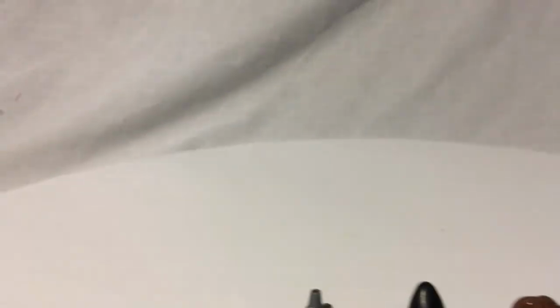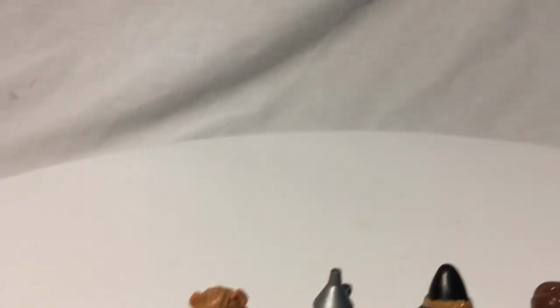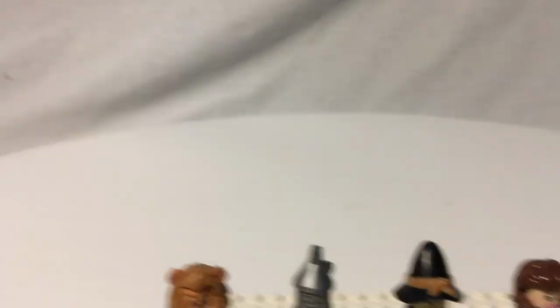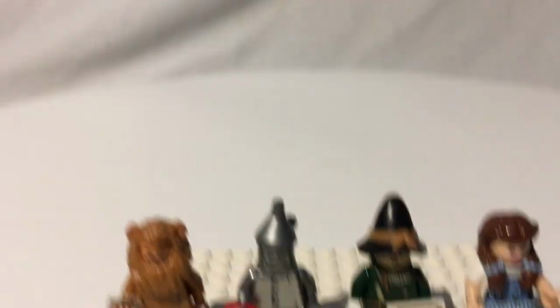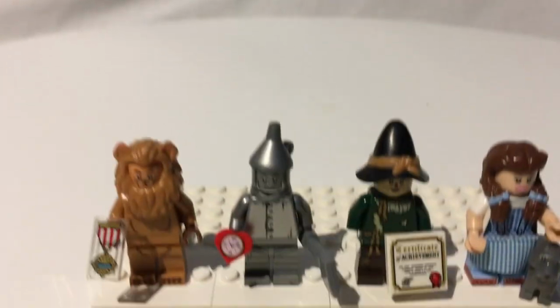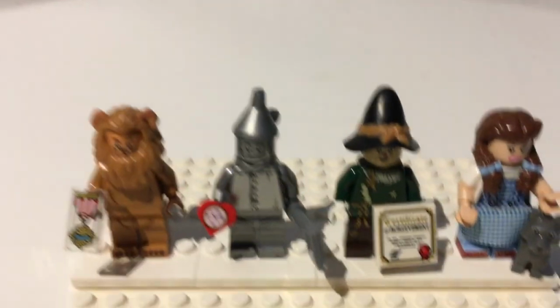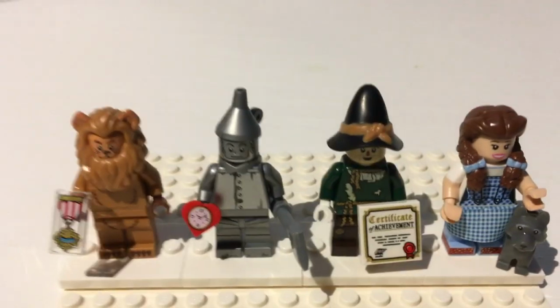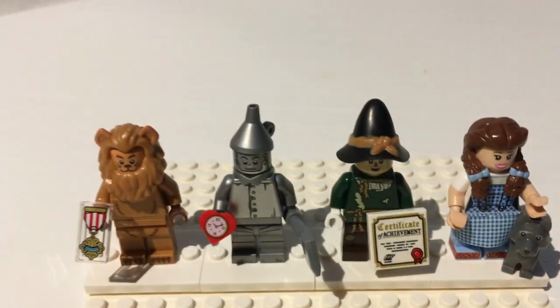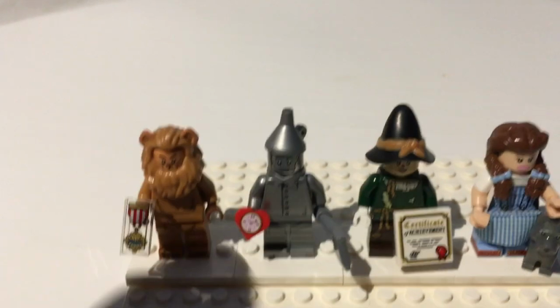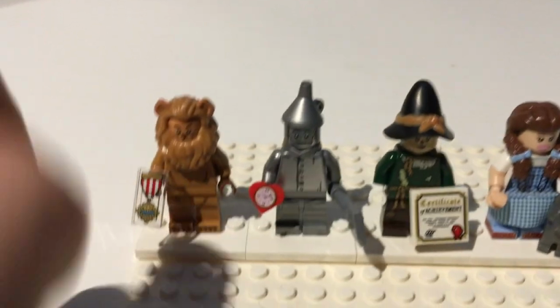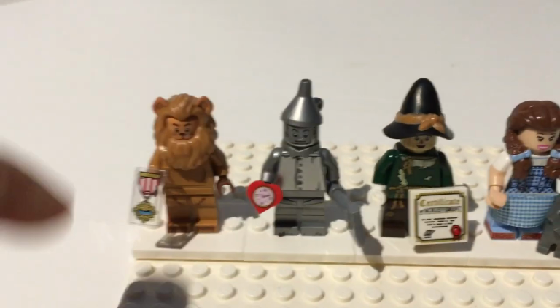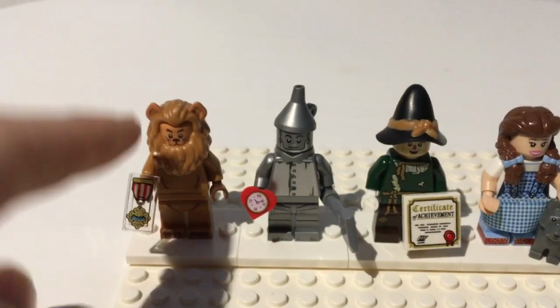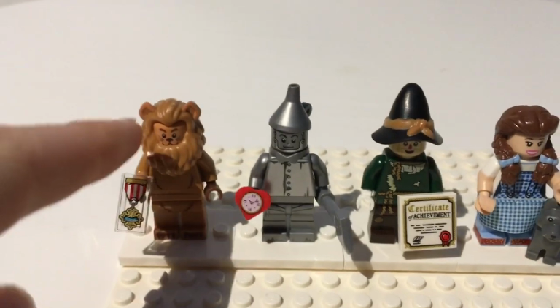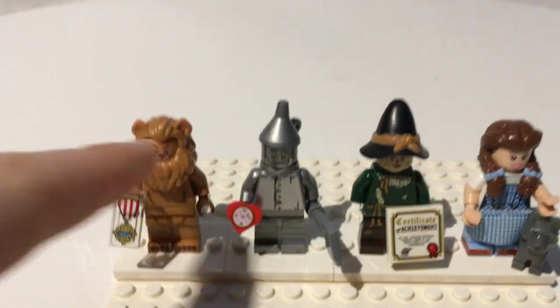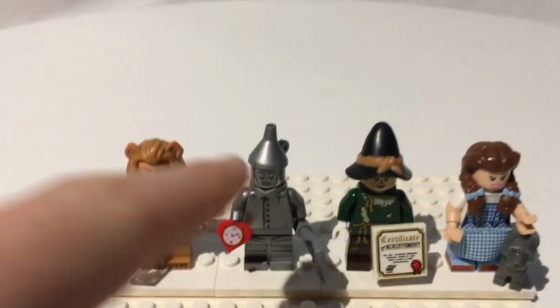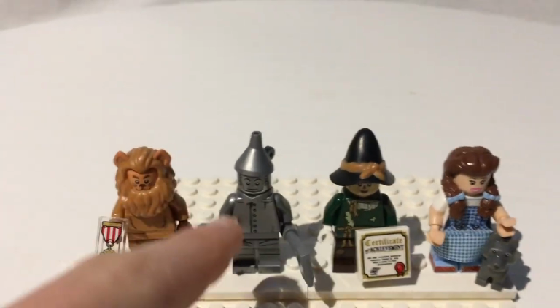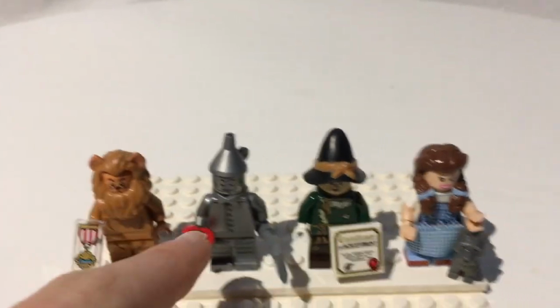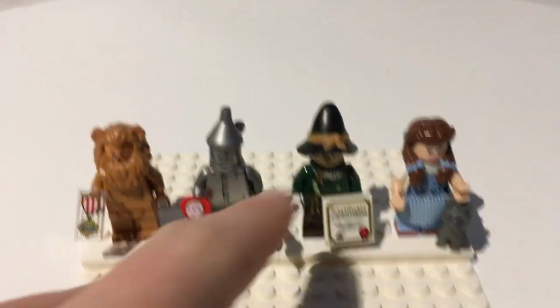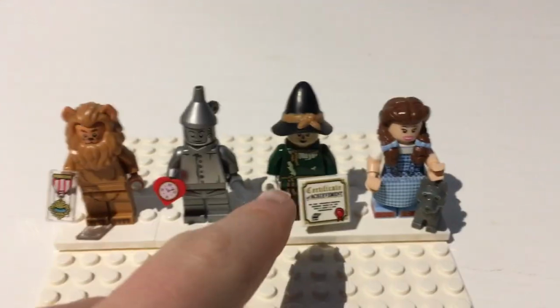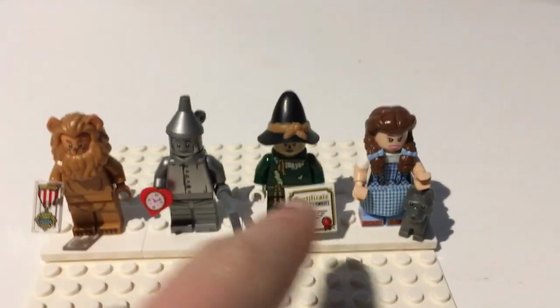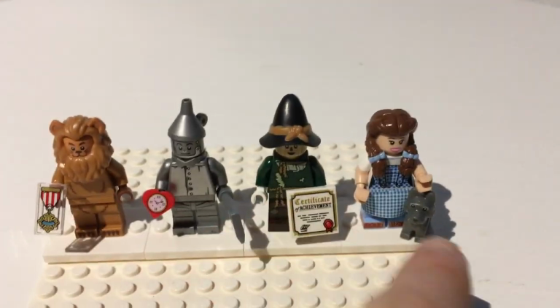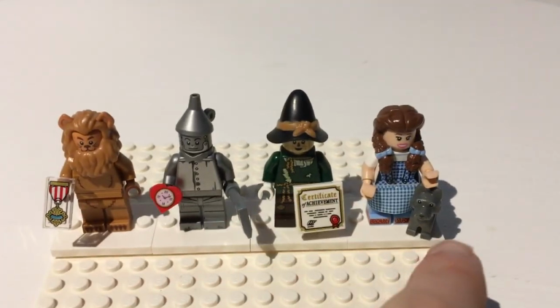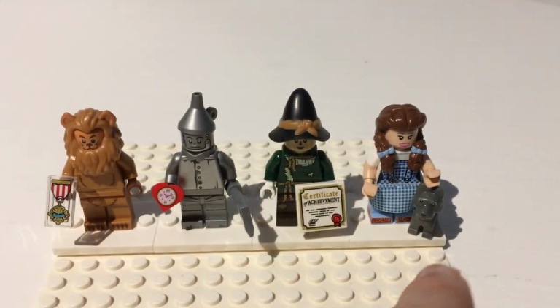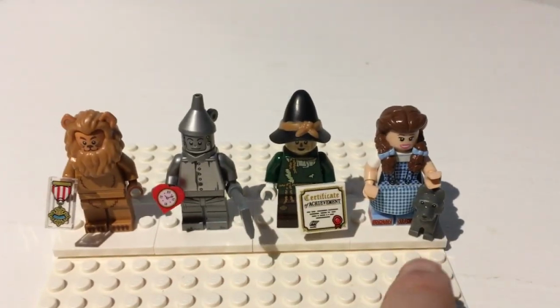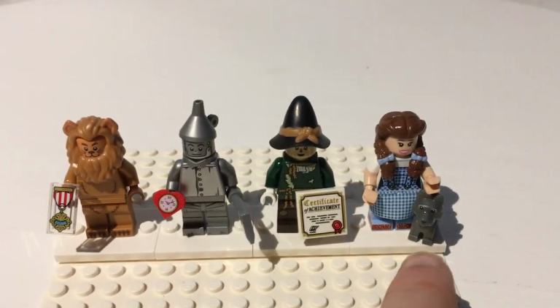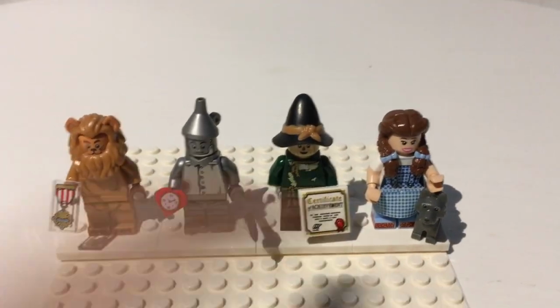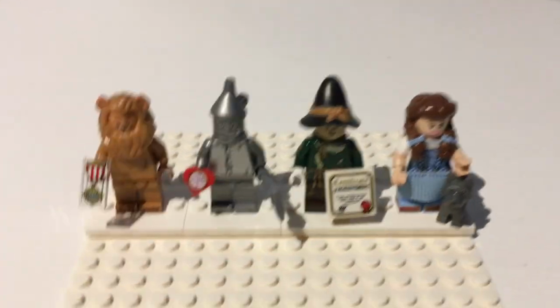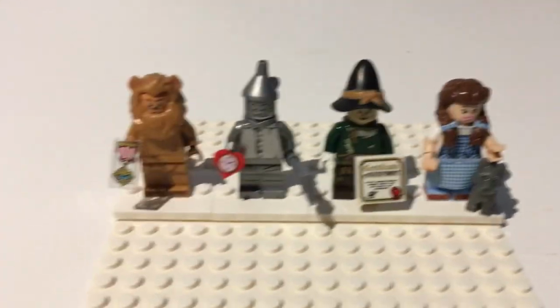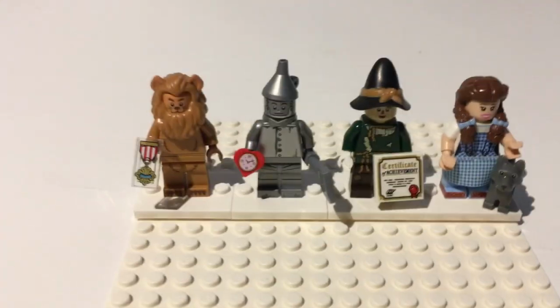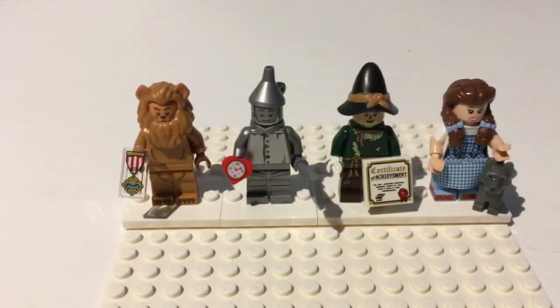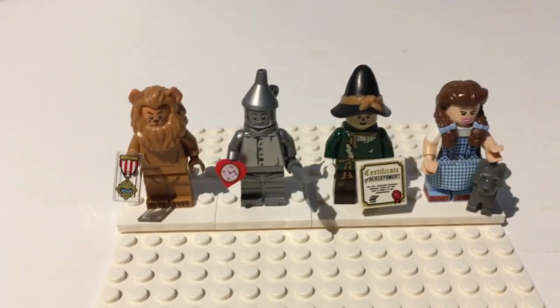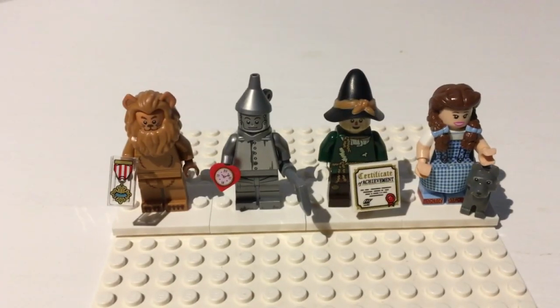Cowardly Lion, Tin Man, Scarecrow, and Dorothy — and Toto, because you can't forget Toto.